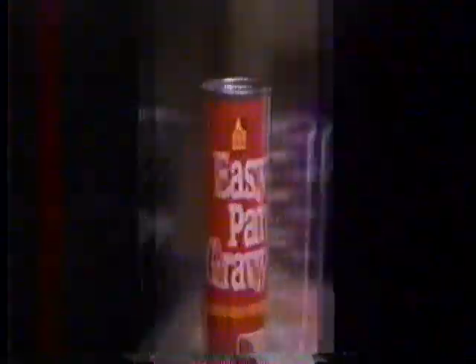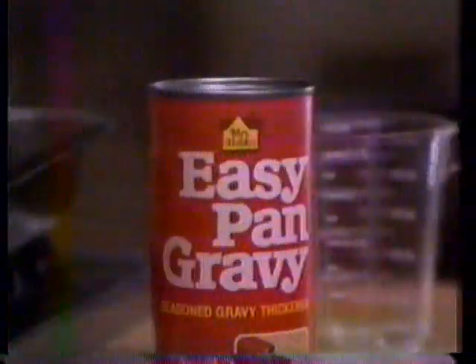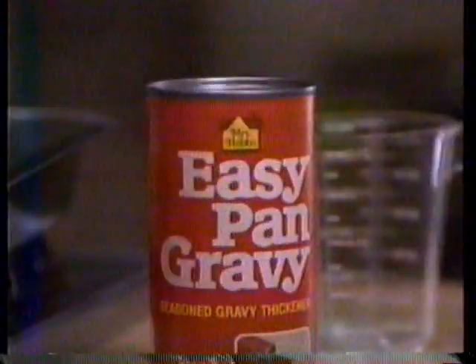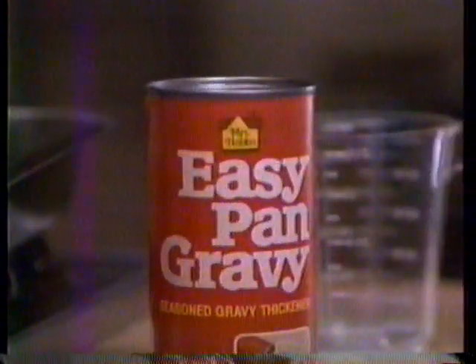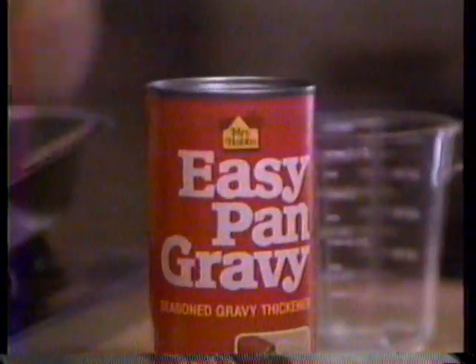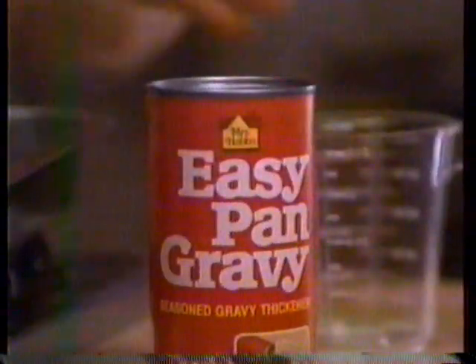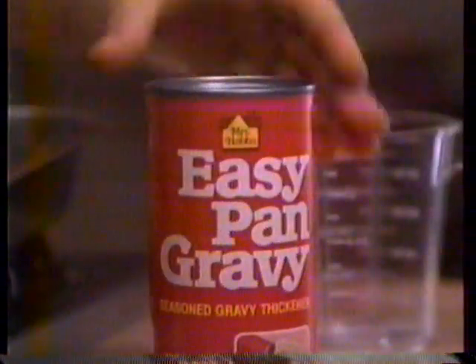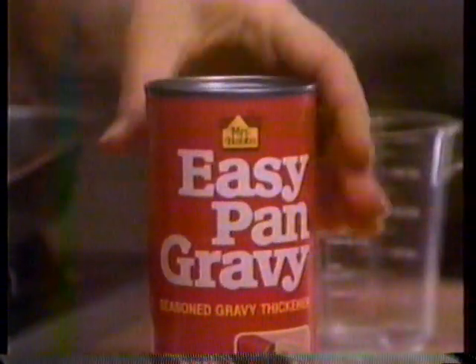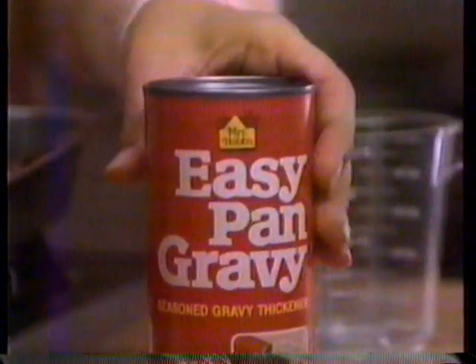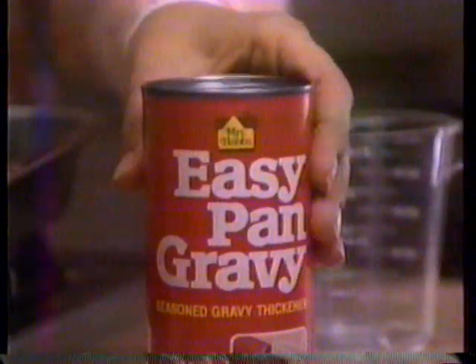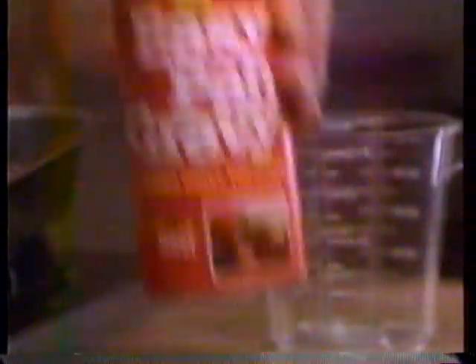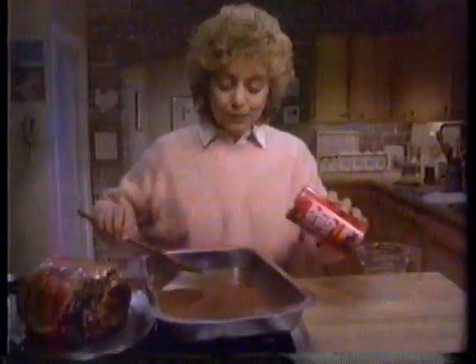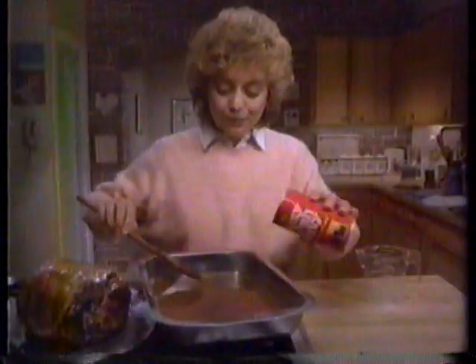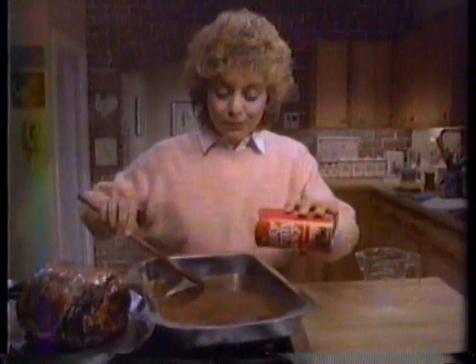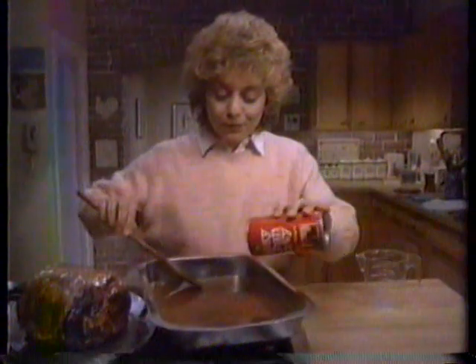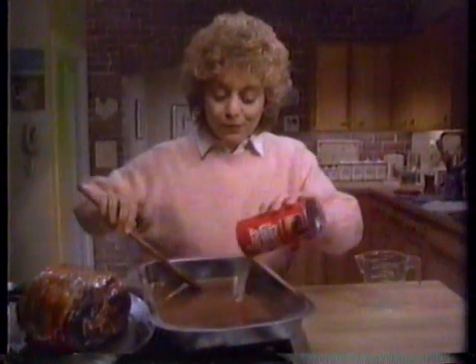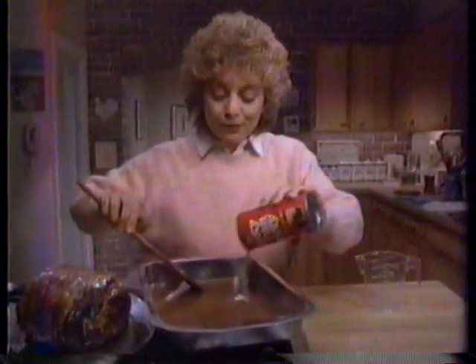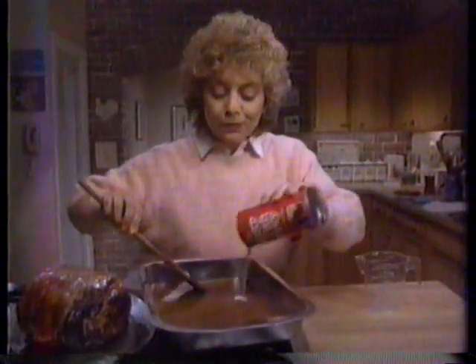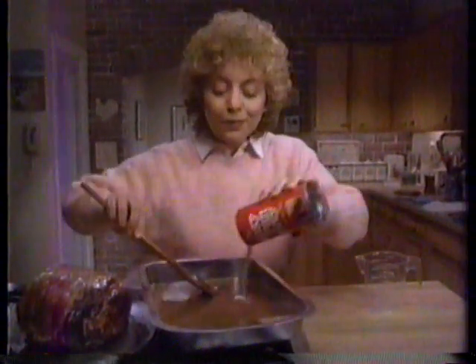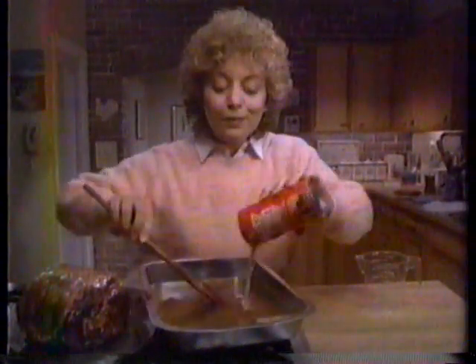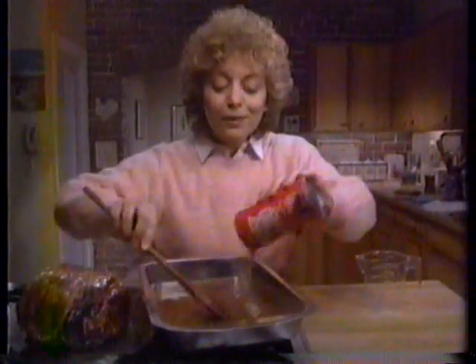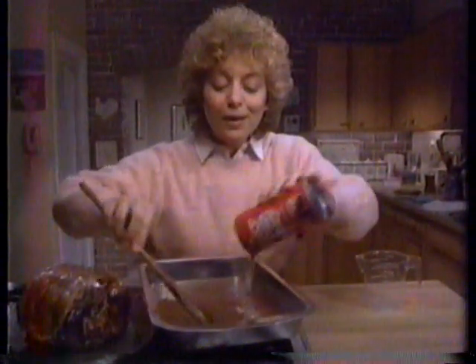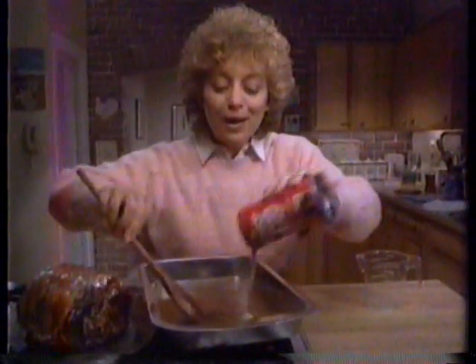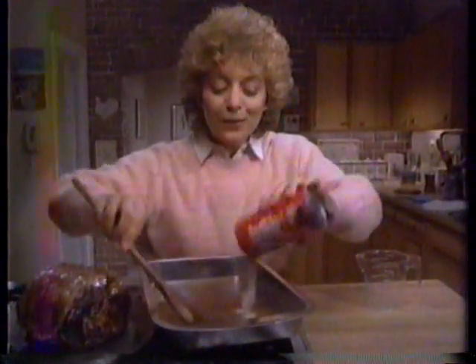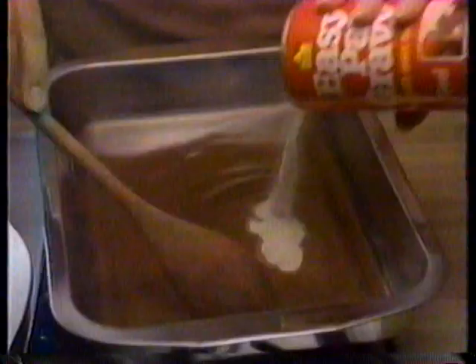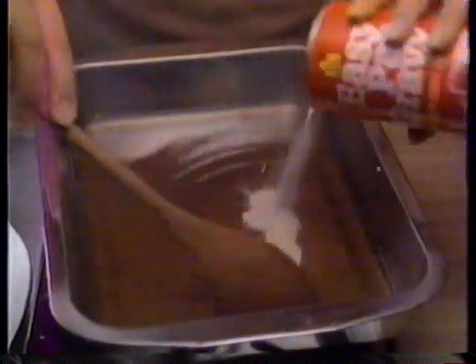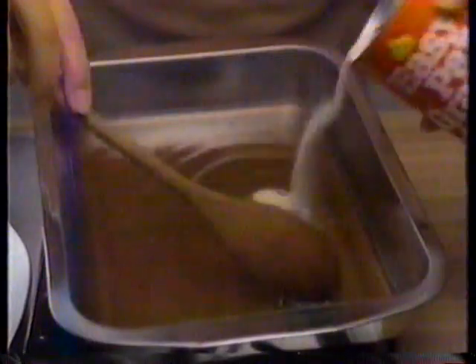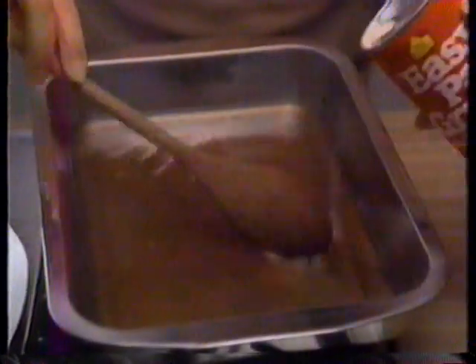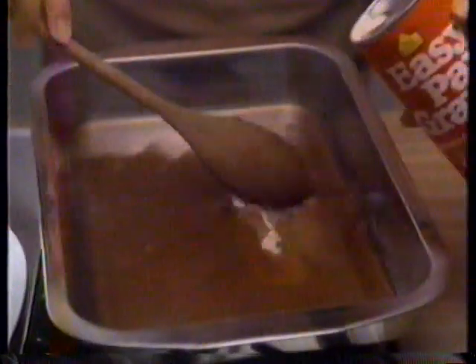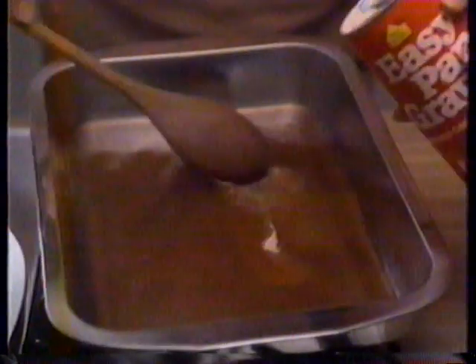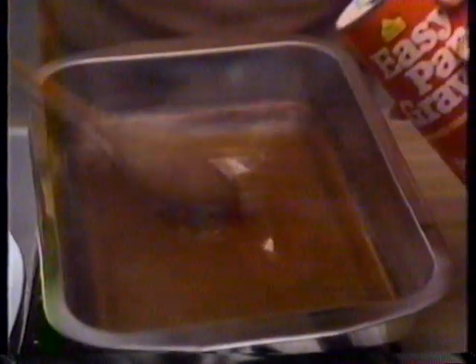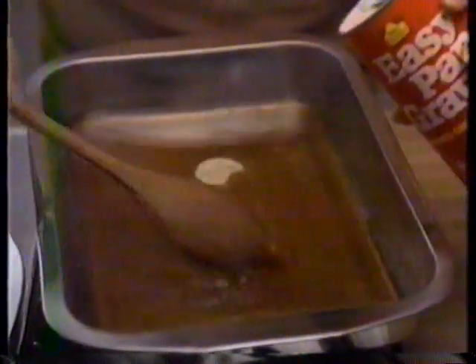But now, there's Mrs. Hobbs' Easy Pan Gravy. The new easy way to make homemade gravy.